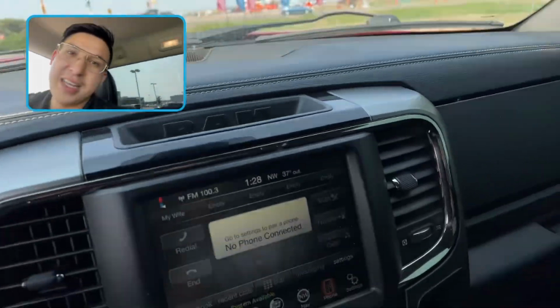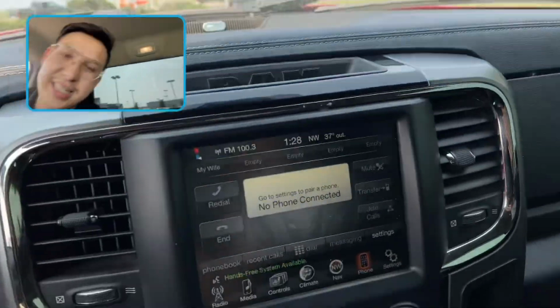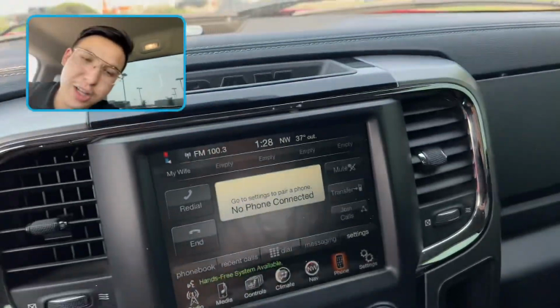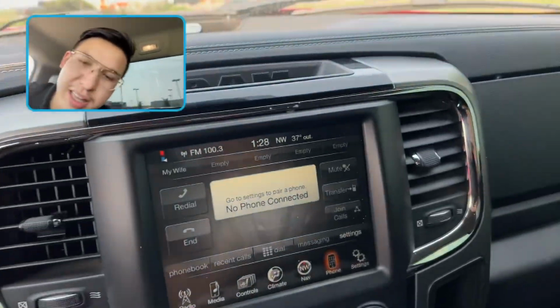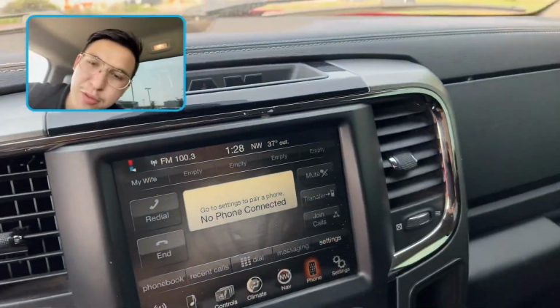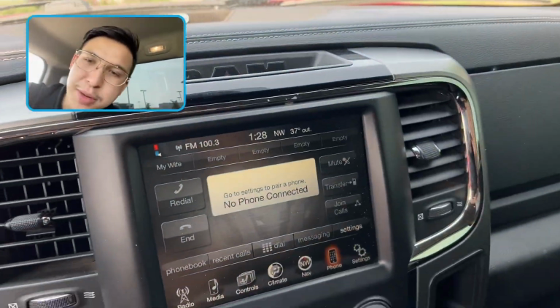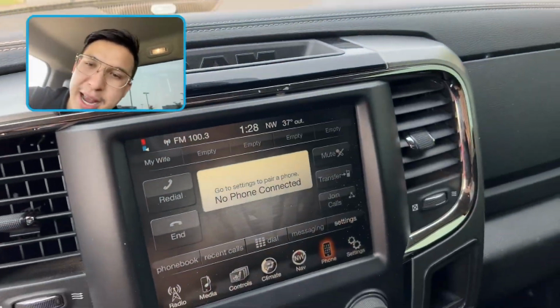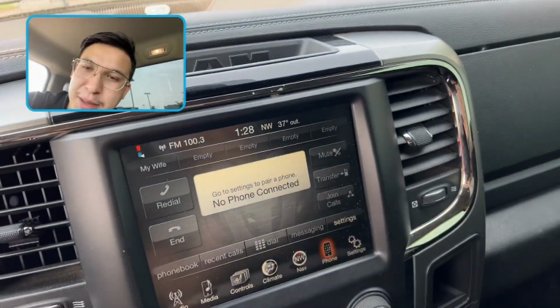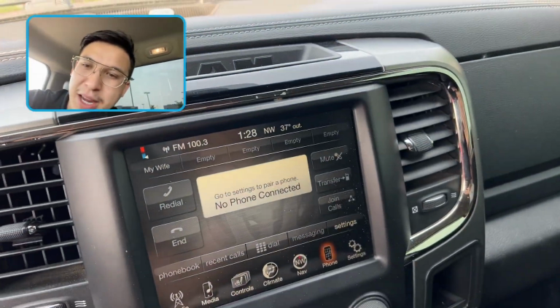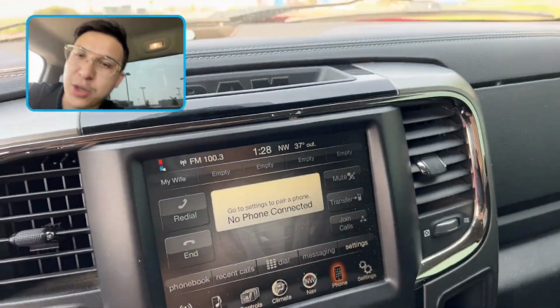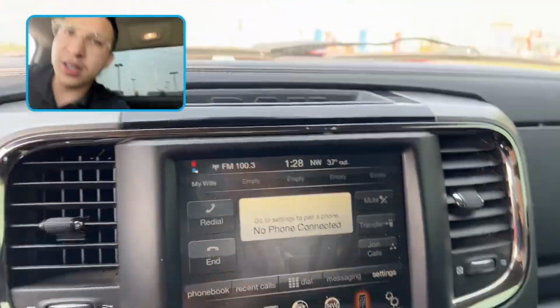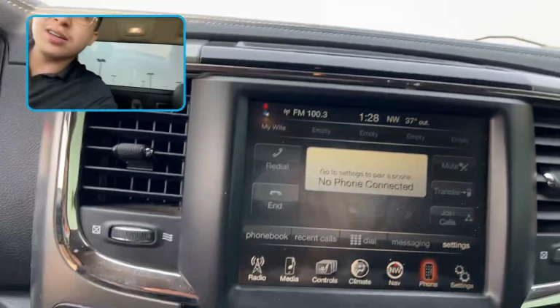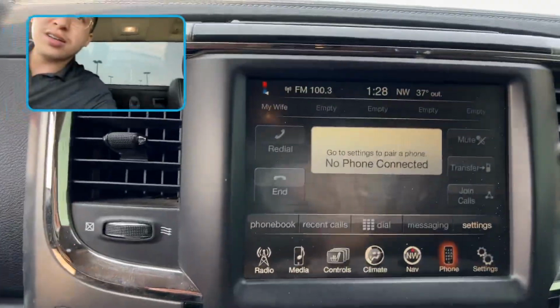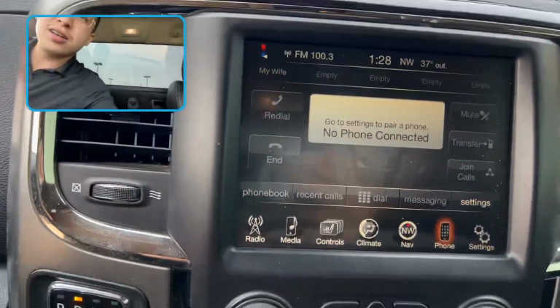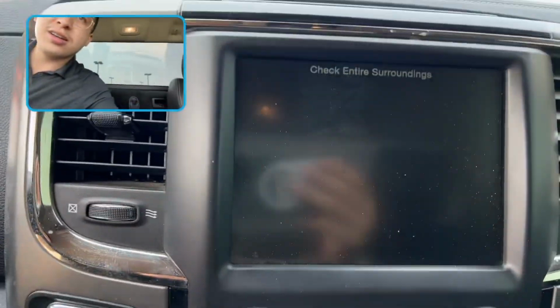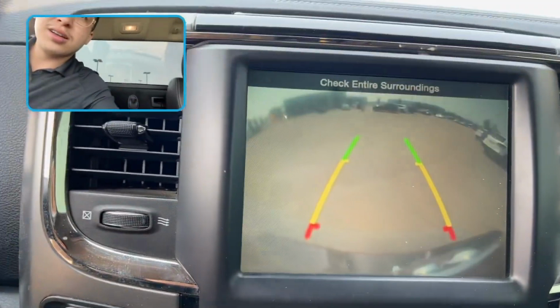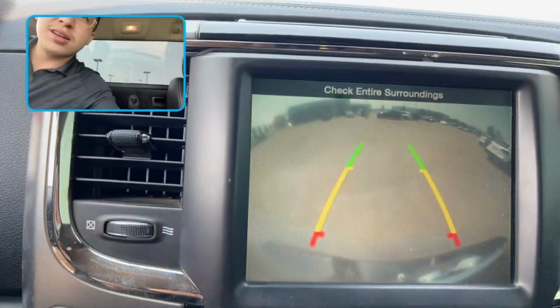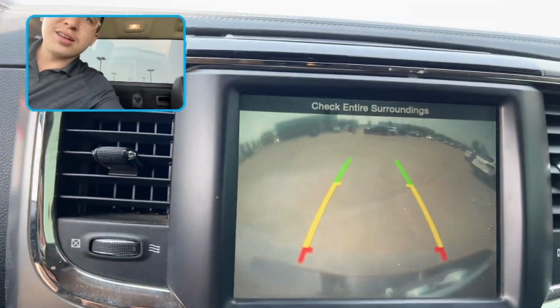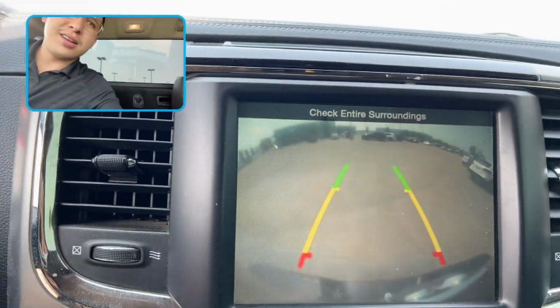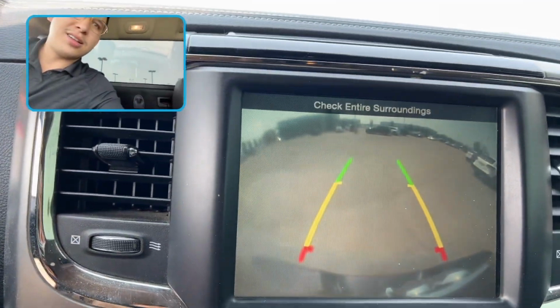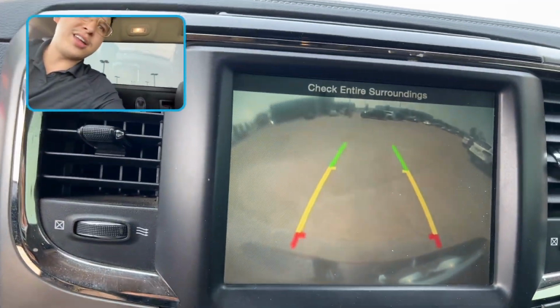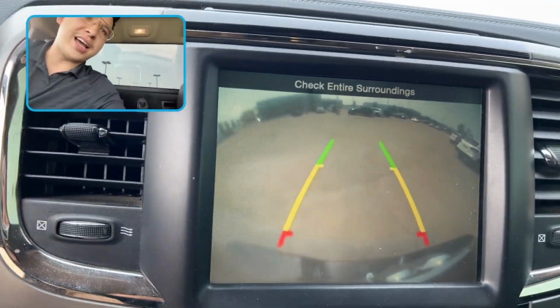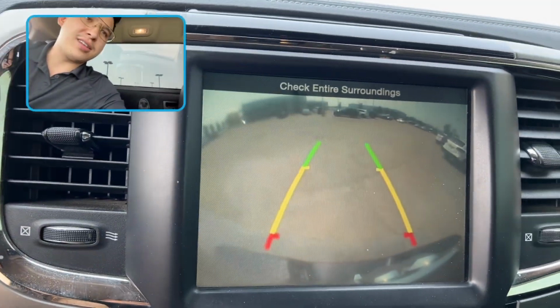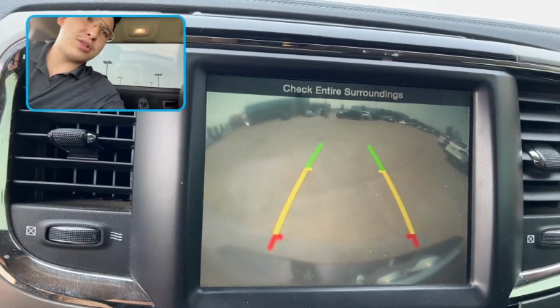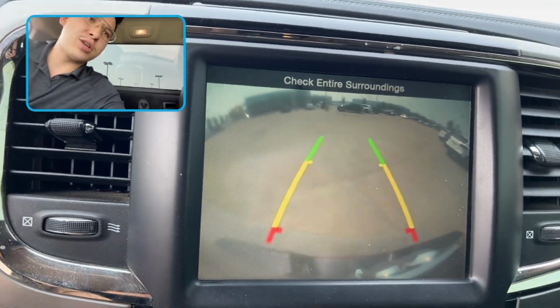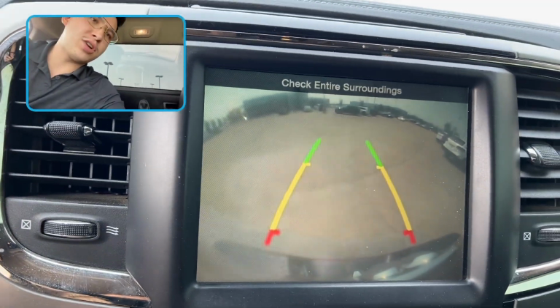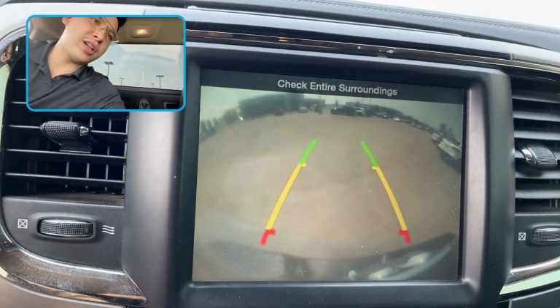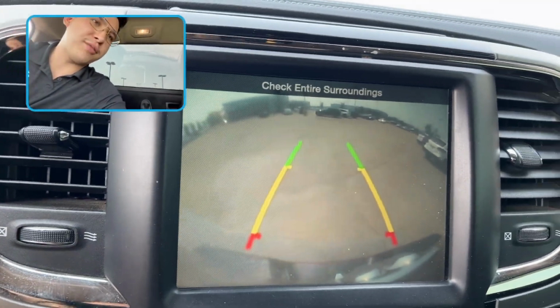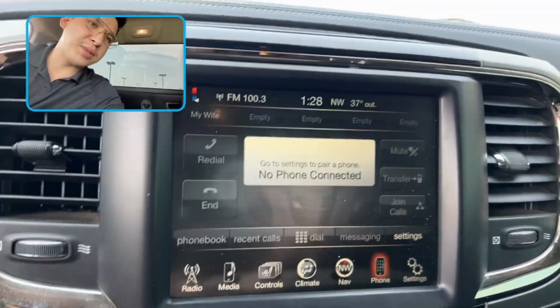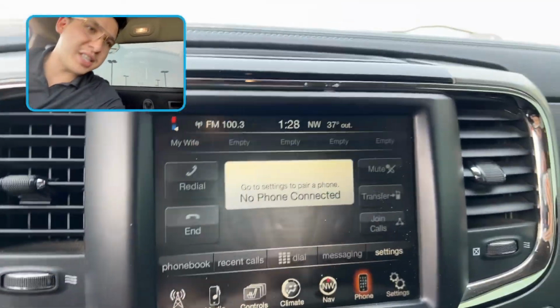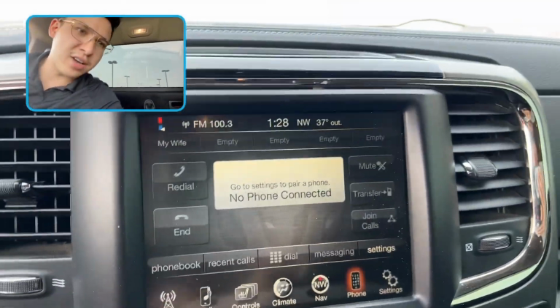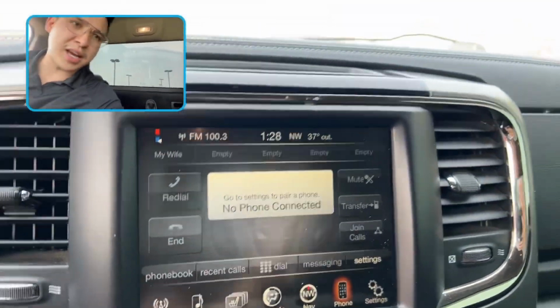Let's take a look at that rear backup camera. Look at that — crystal clear from the tailgate.